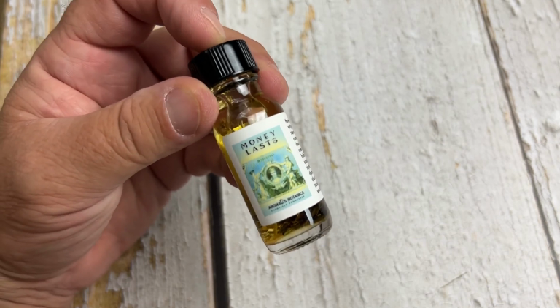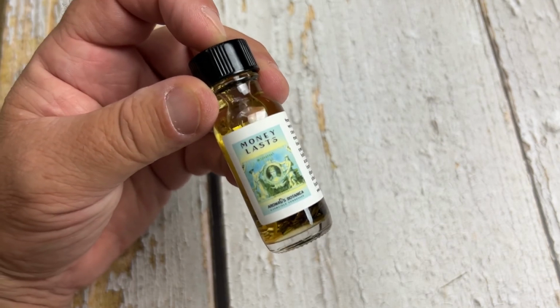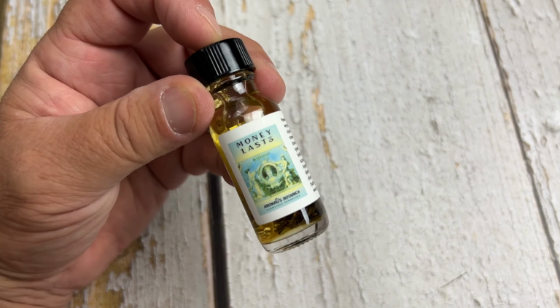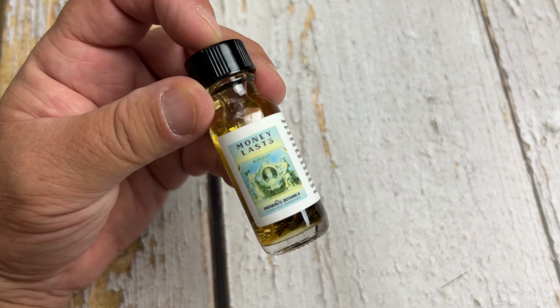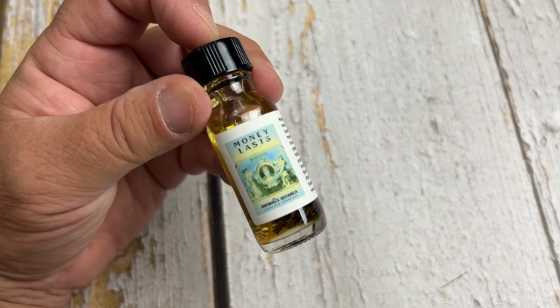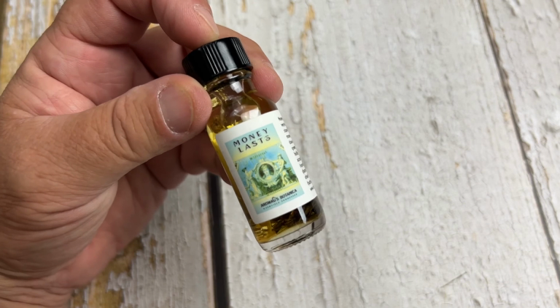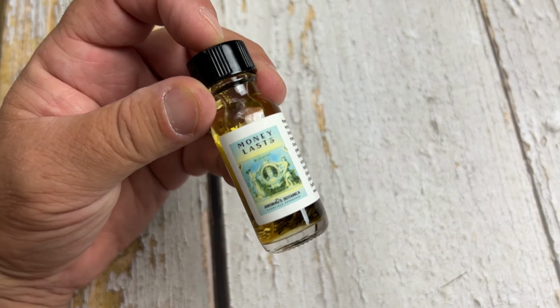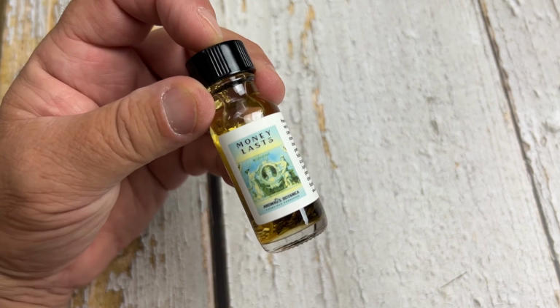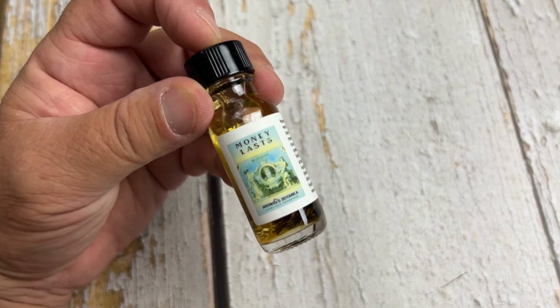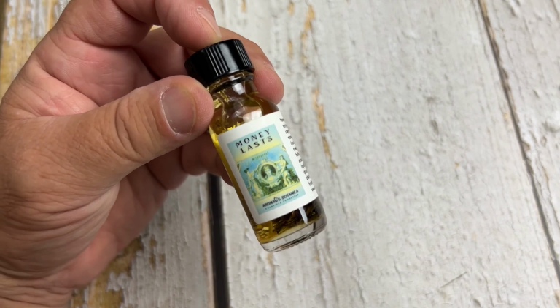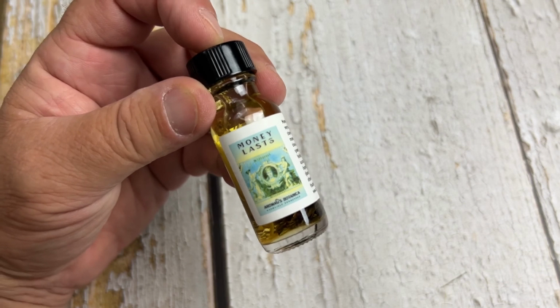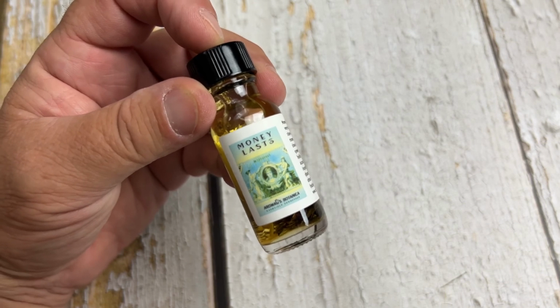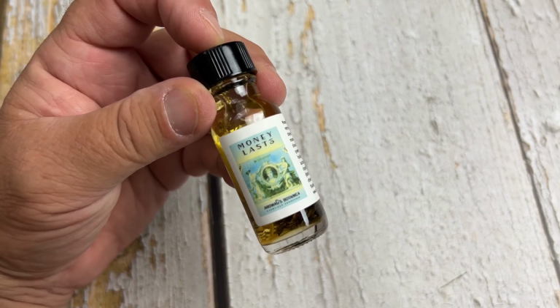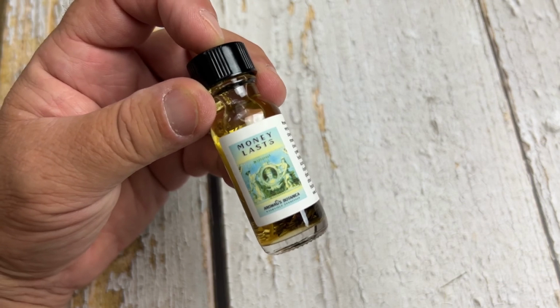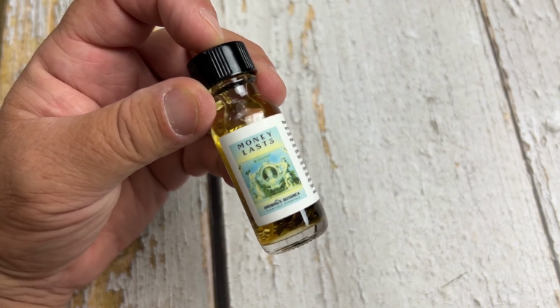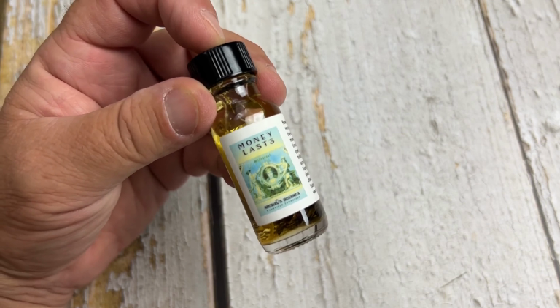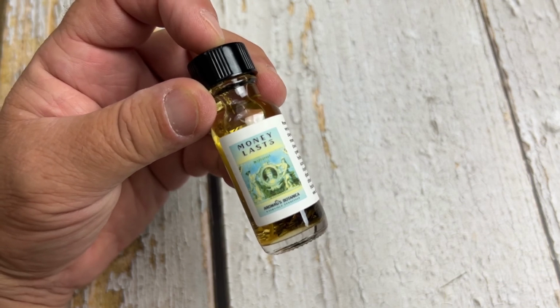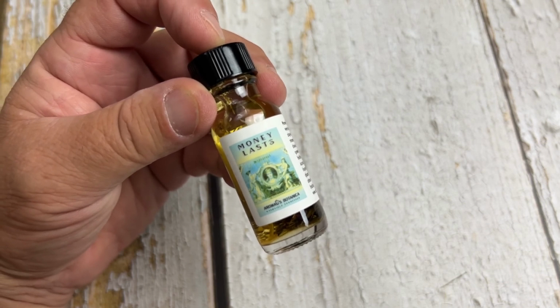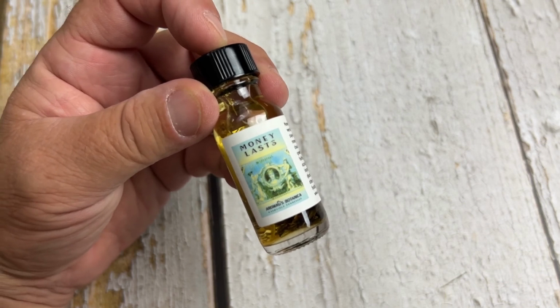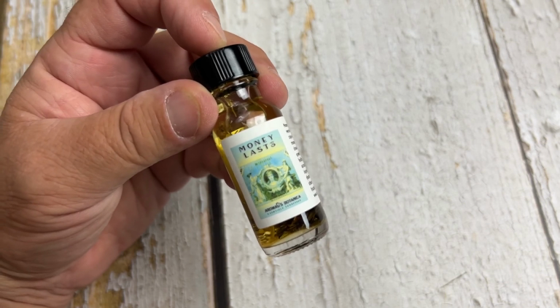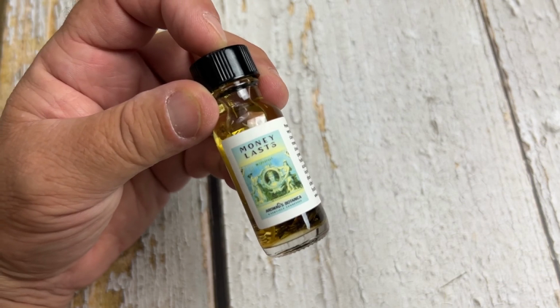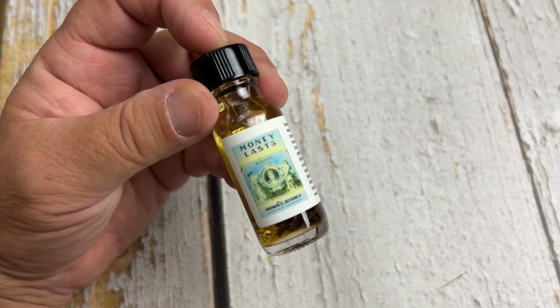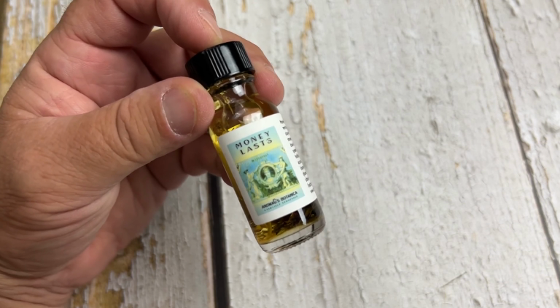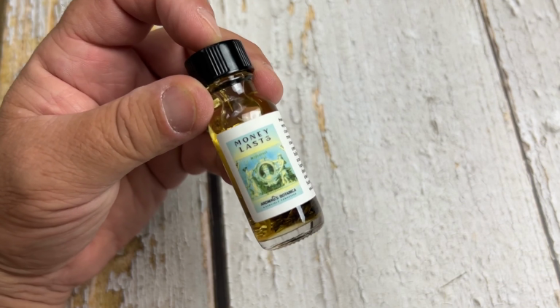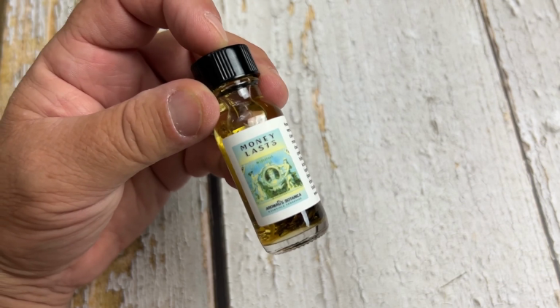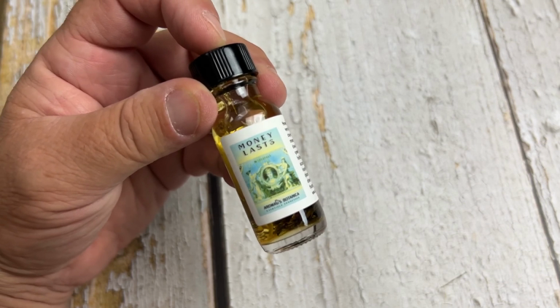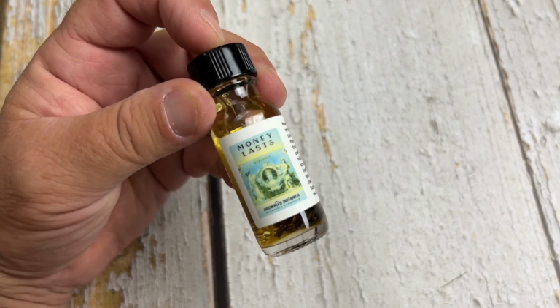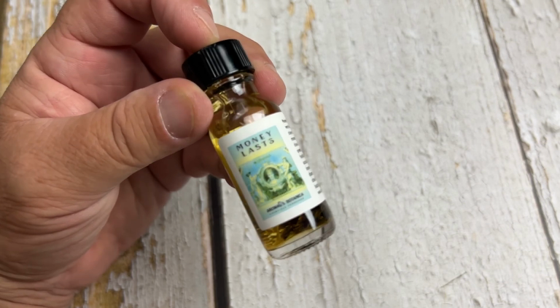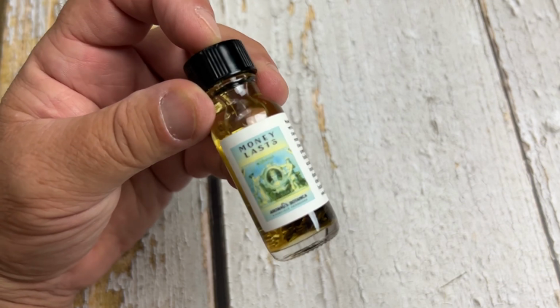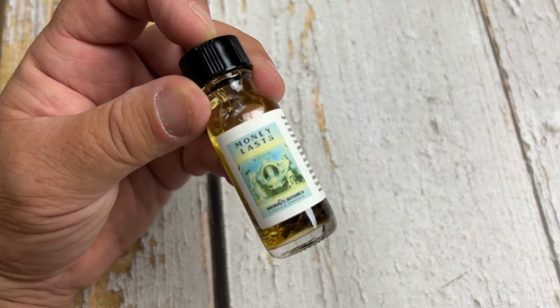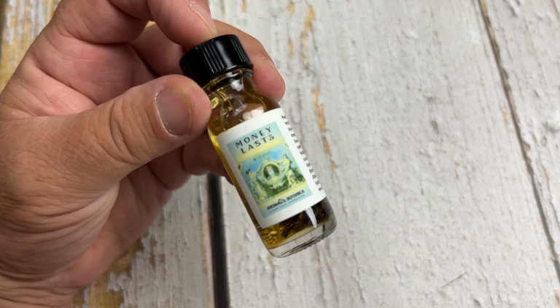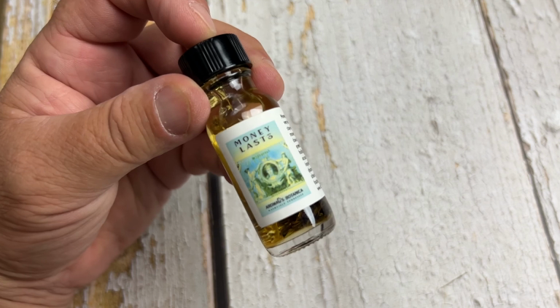That's the Money Lasts ritual oil from aromaG's Botanica, found at aromagregory.com.